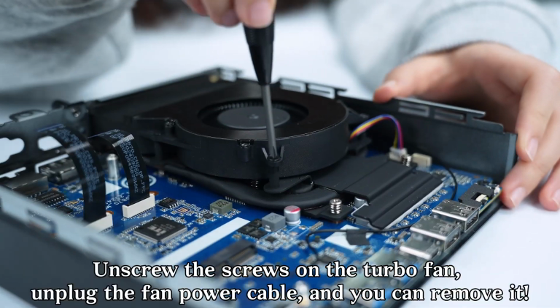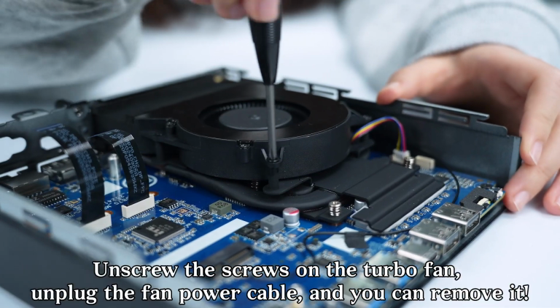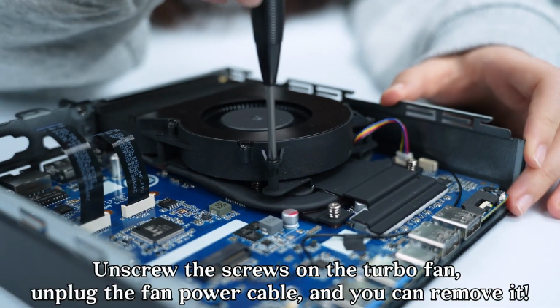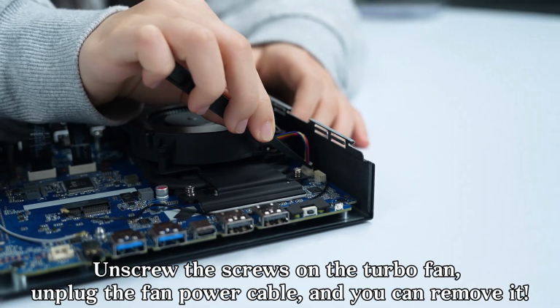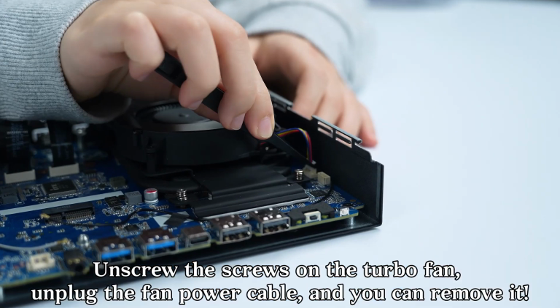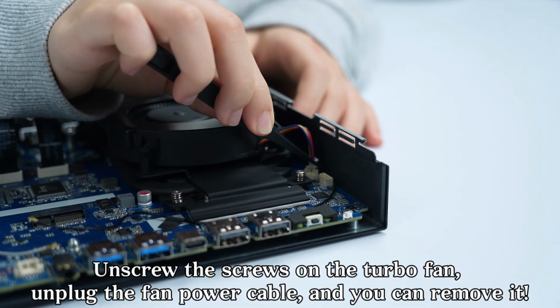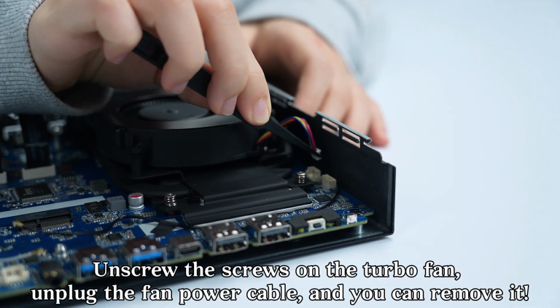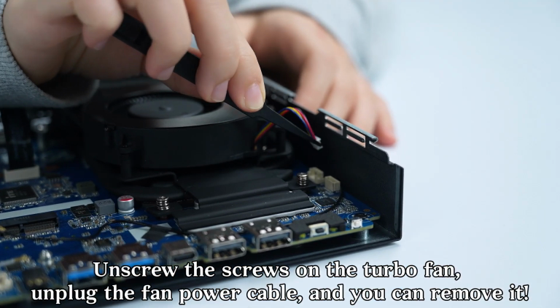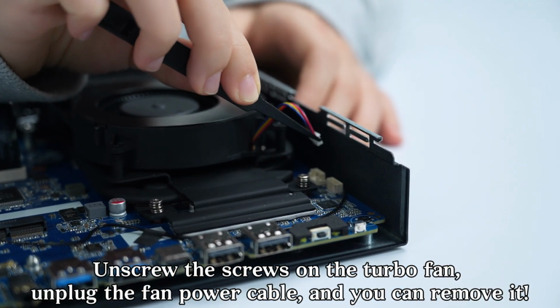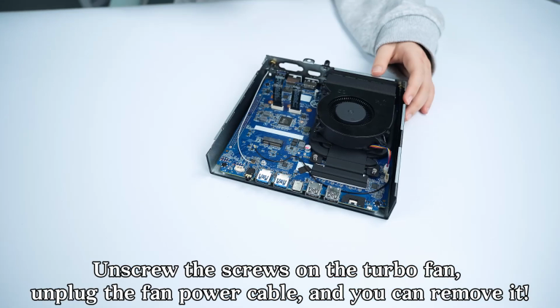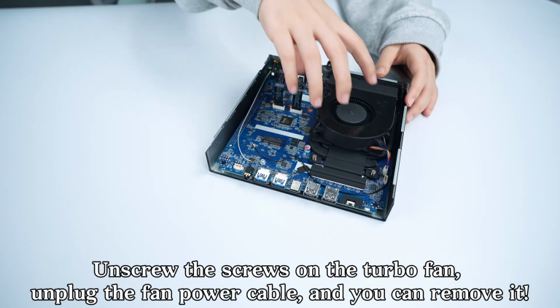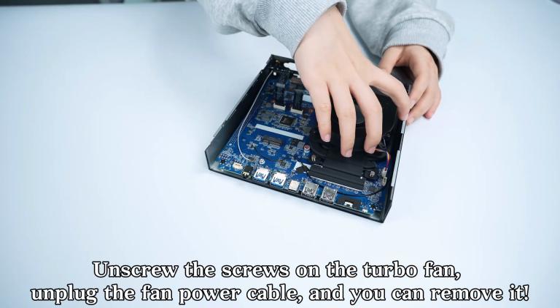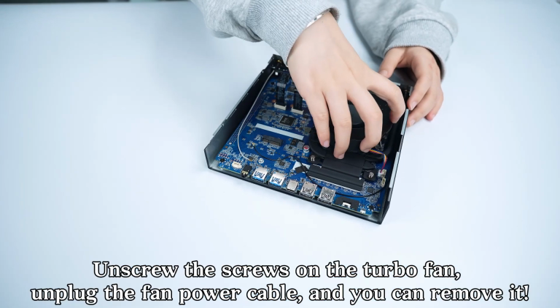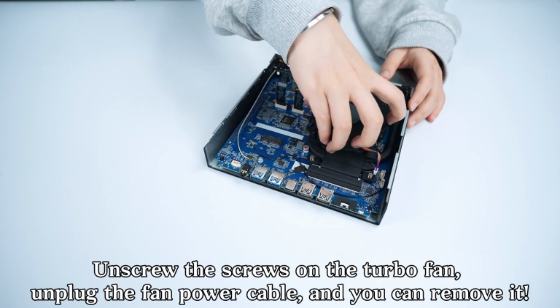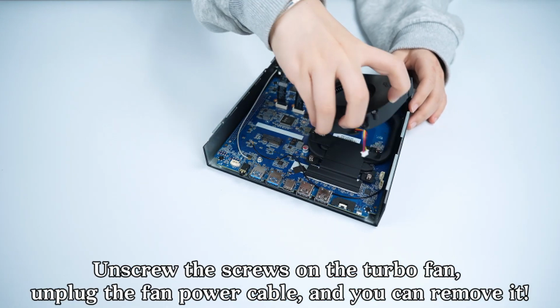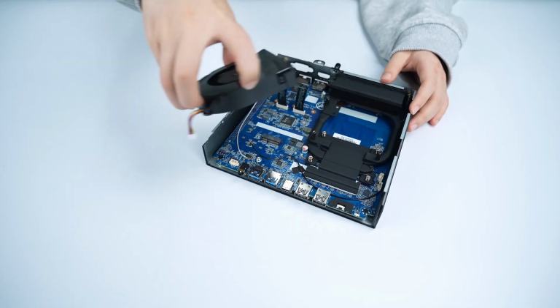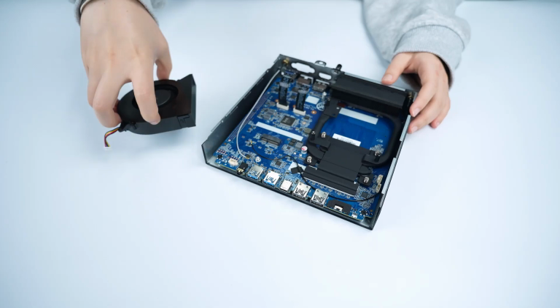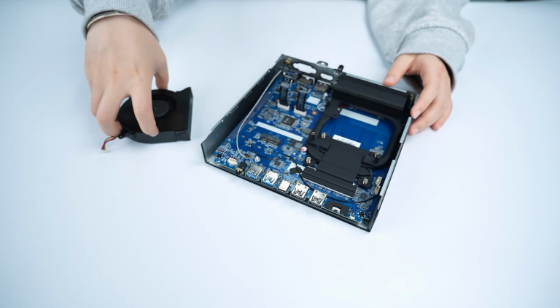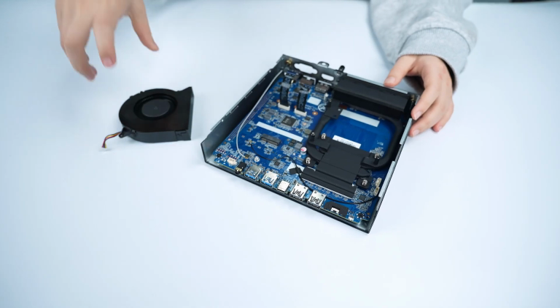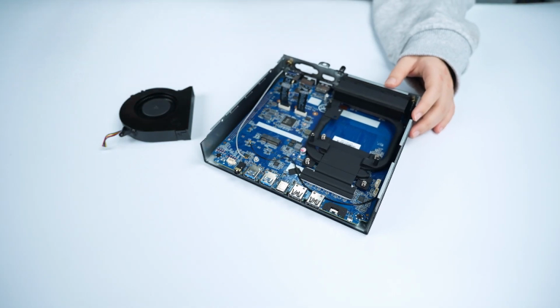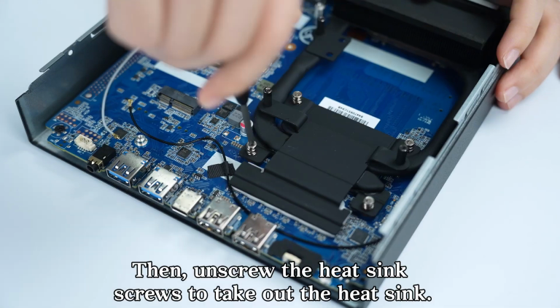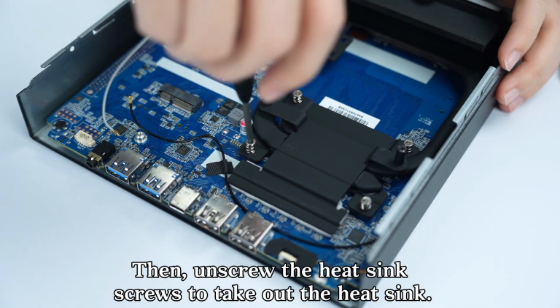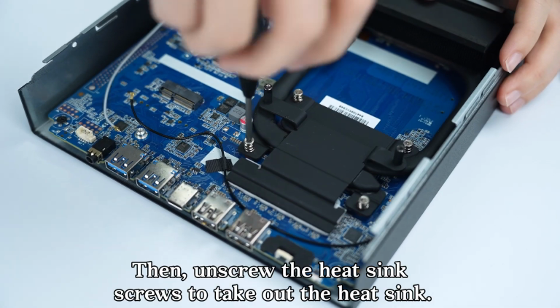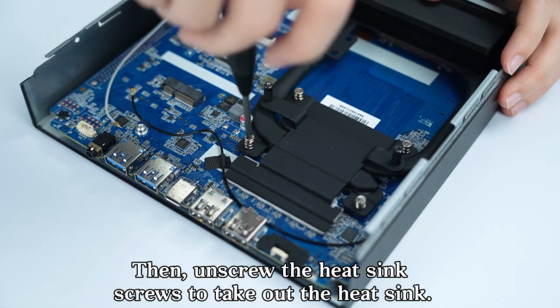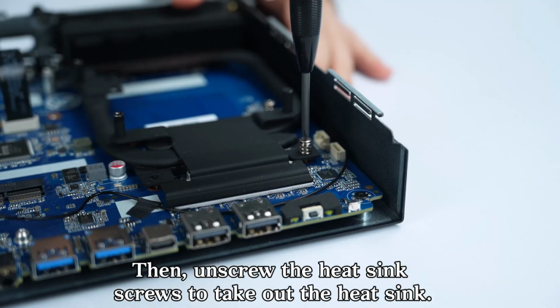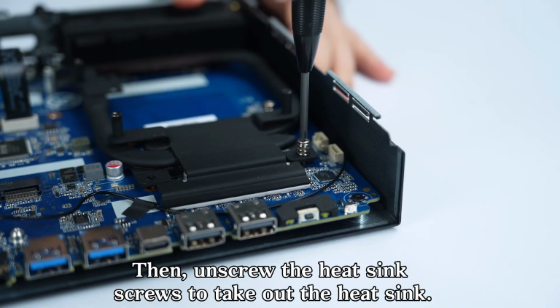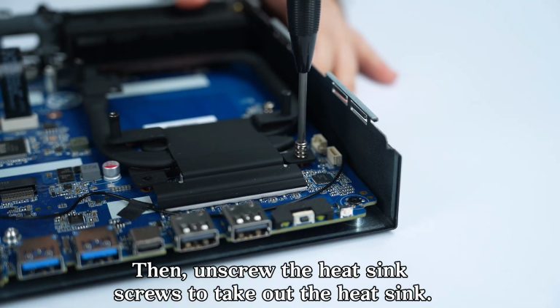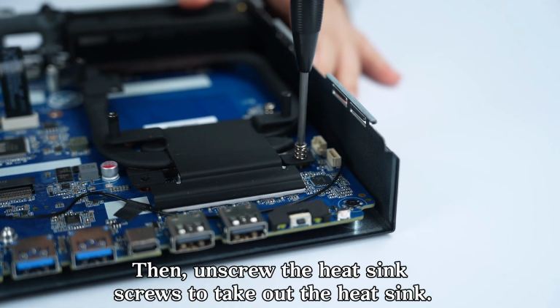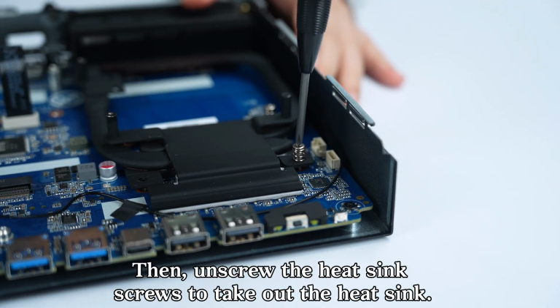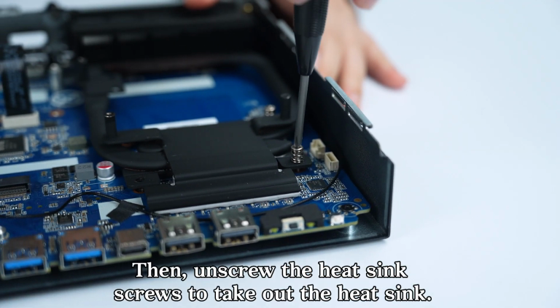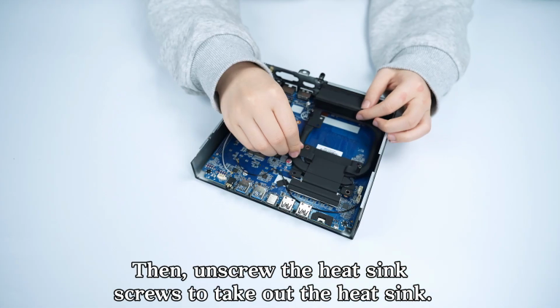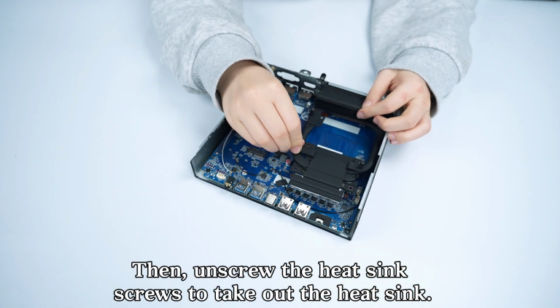Unscrew the screws on the turbofan and unplug the fan power cable to remove it. Then unscrew the heatsink screws to take out the heatsink.